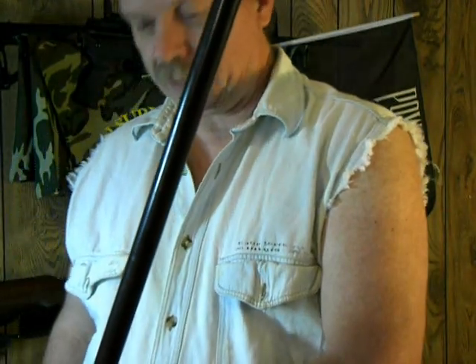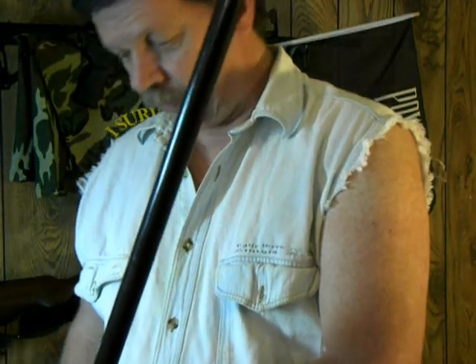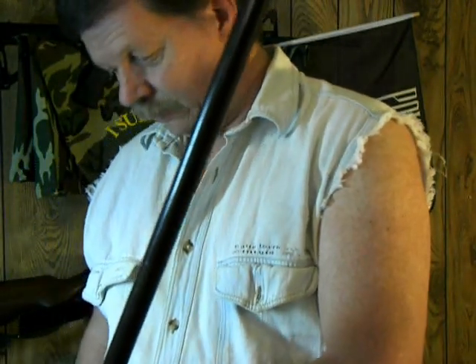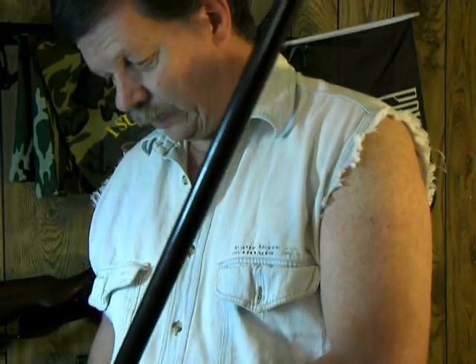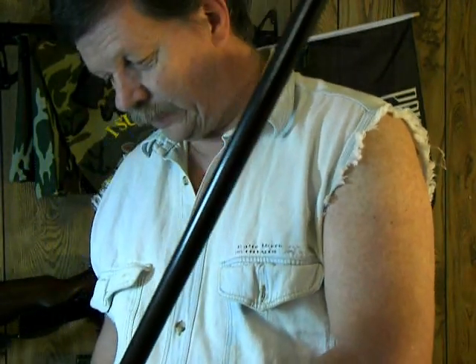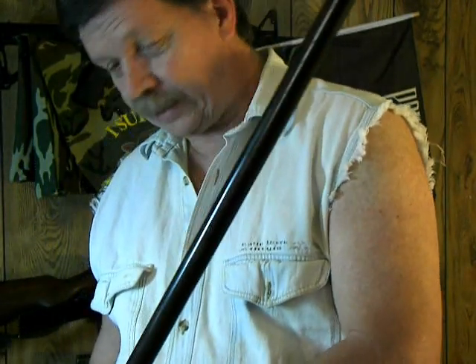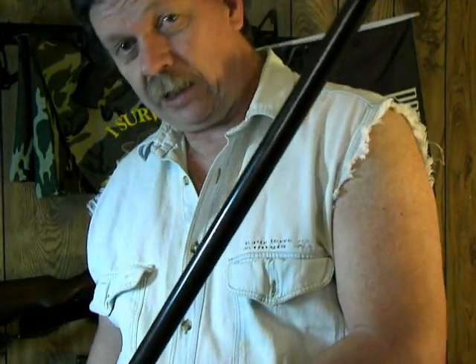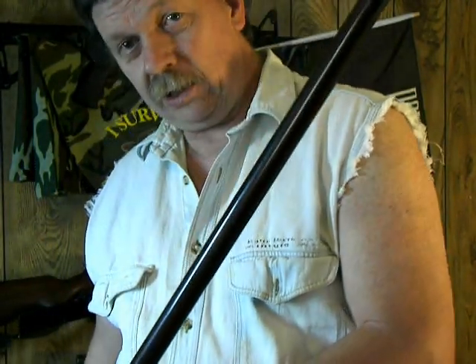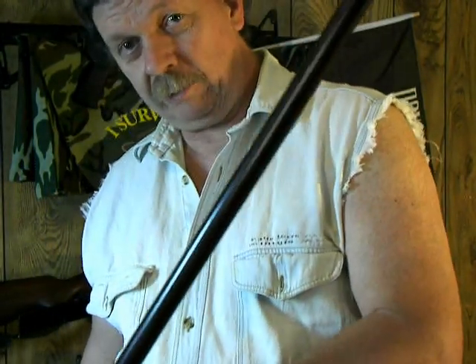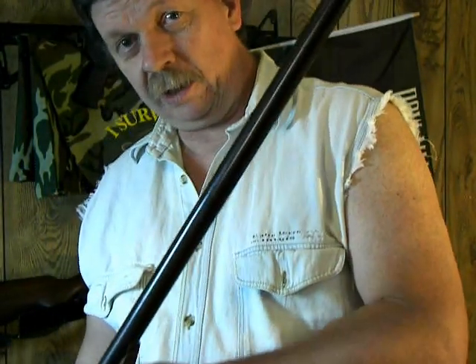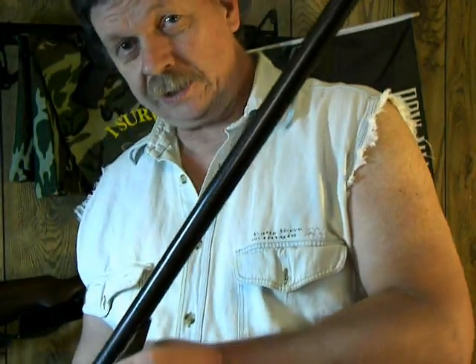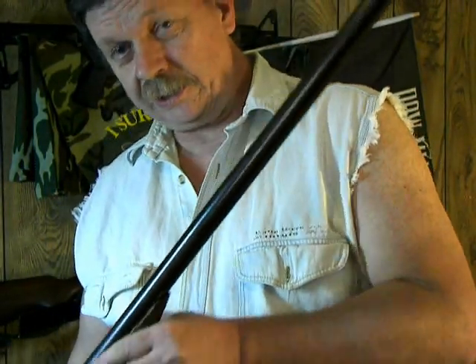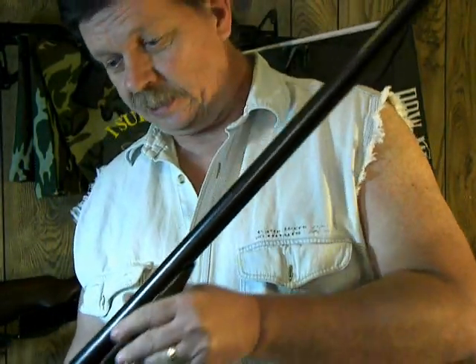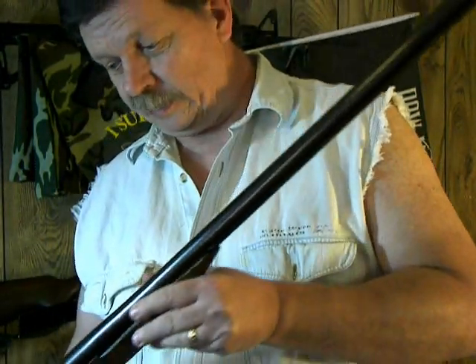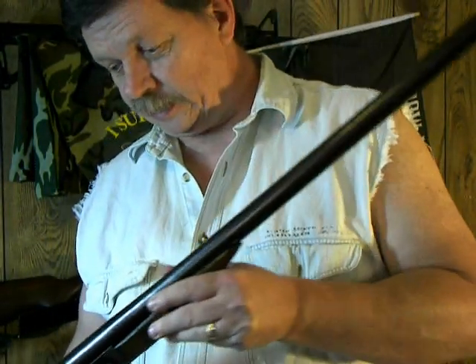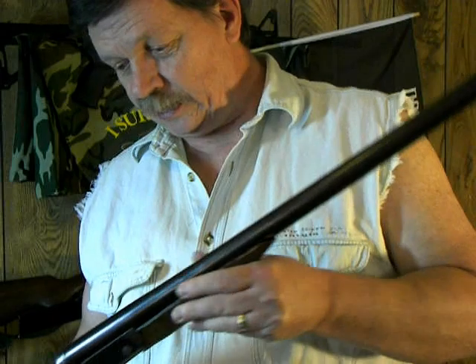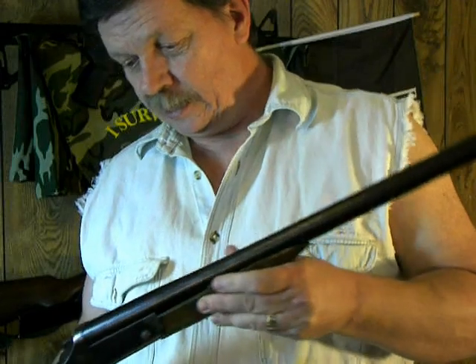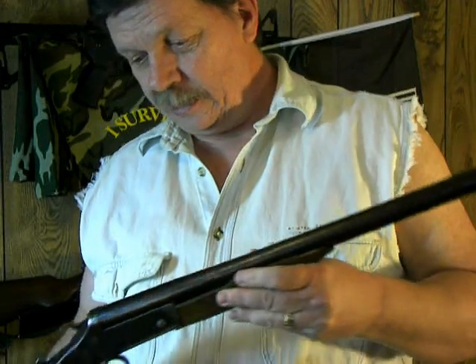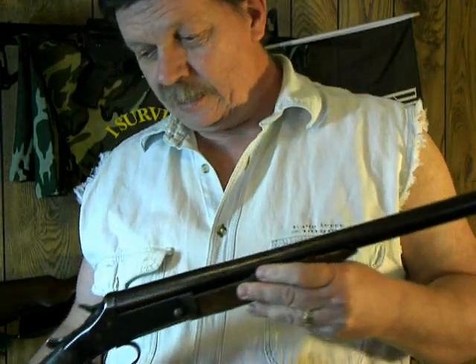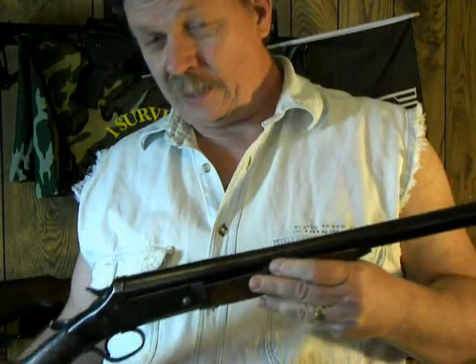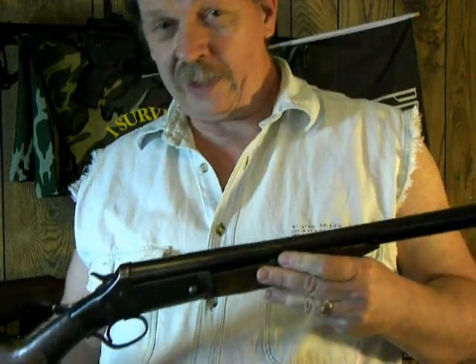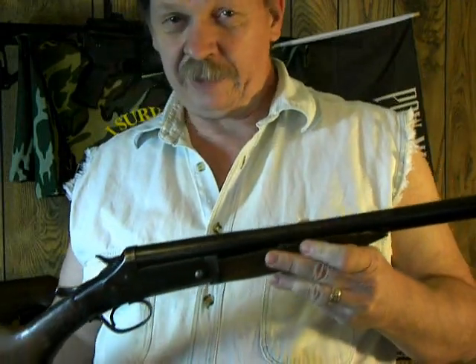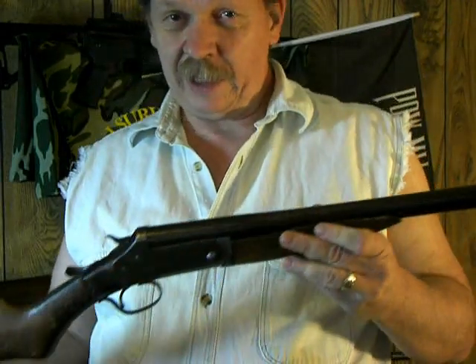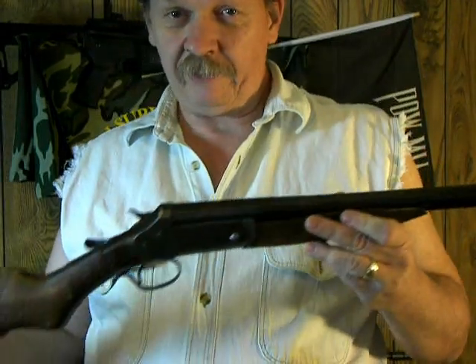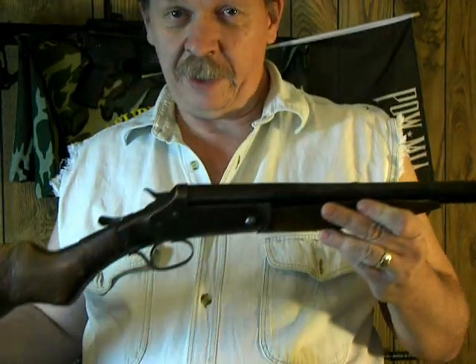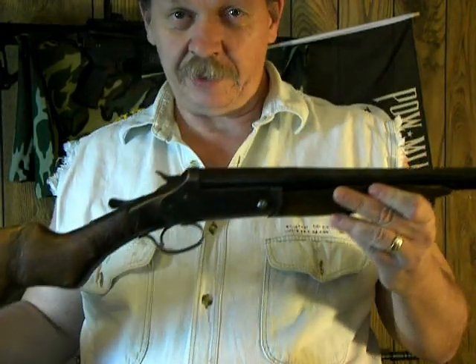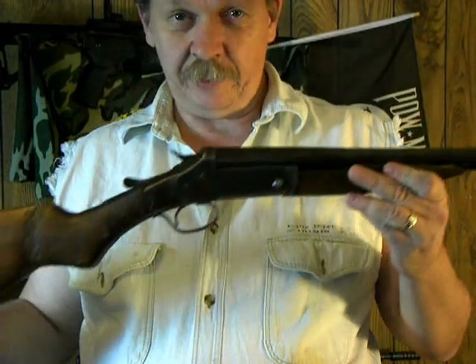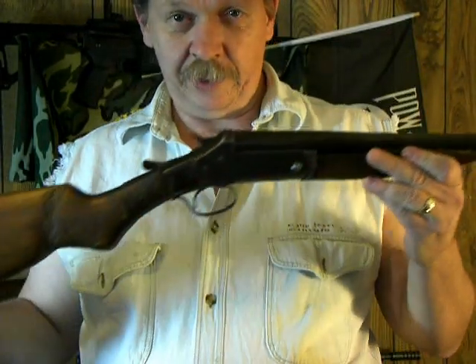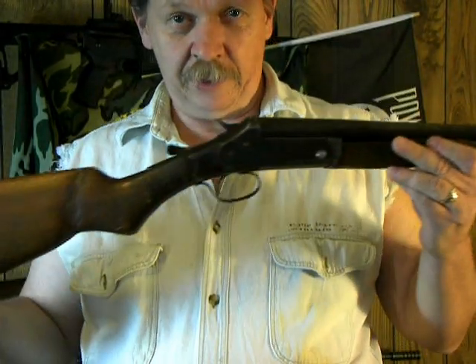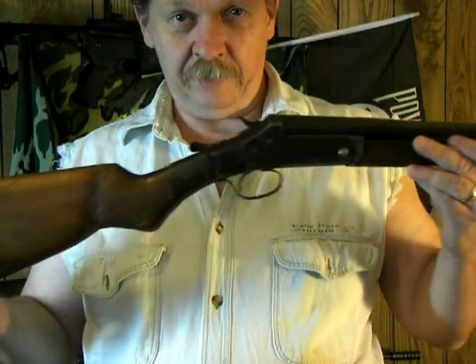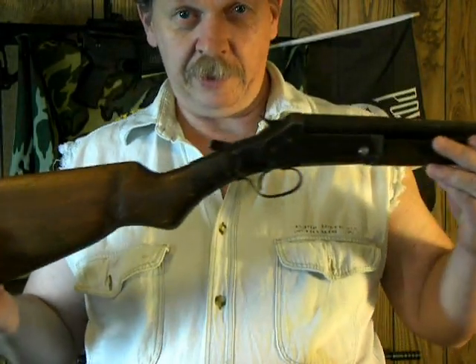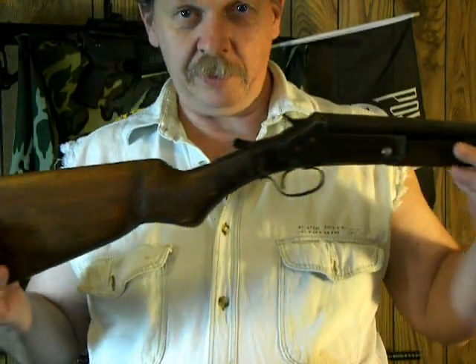Not sure exactly how long the barrel is on this thing, but I'll have to get that information and put it in another video.